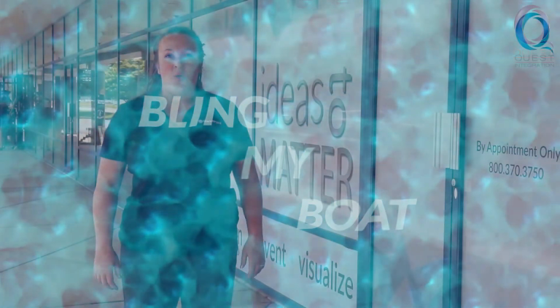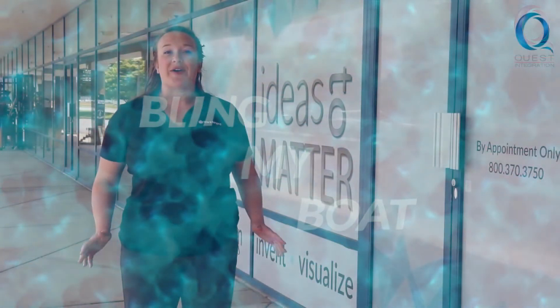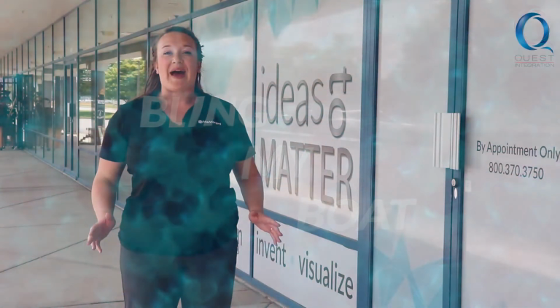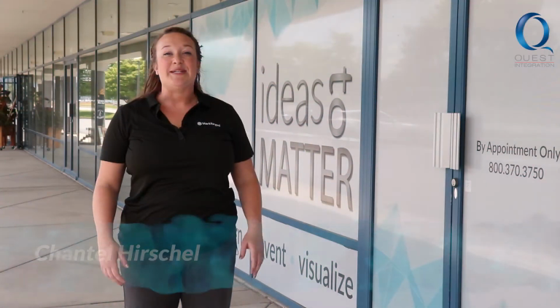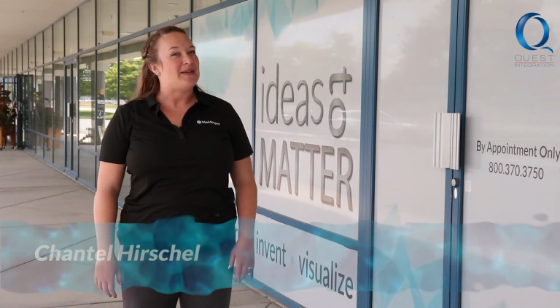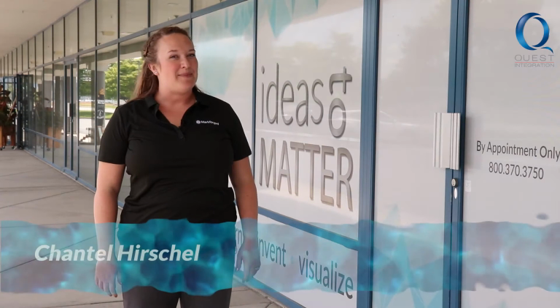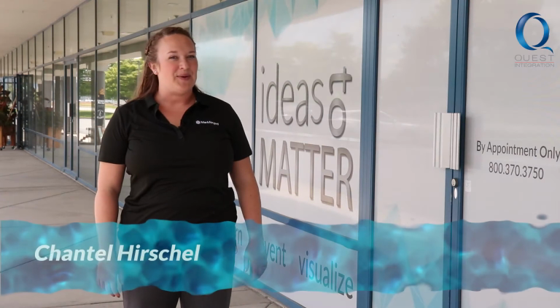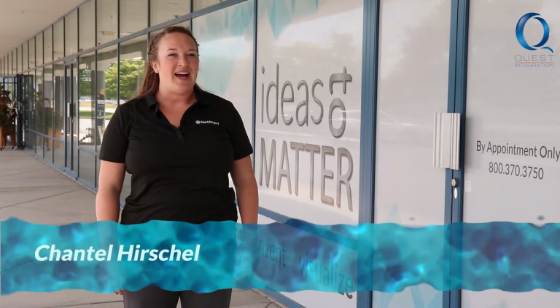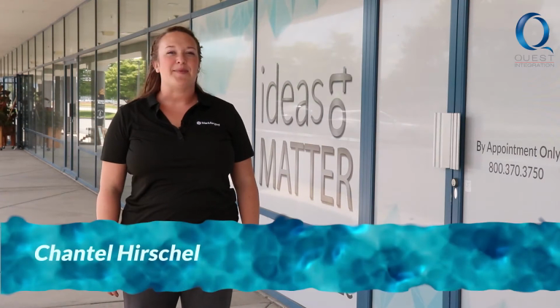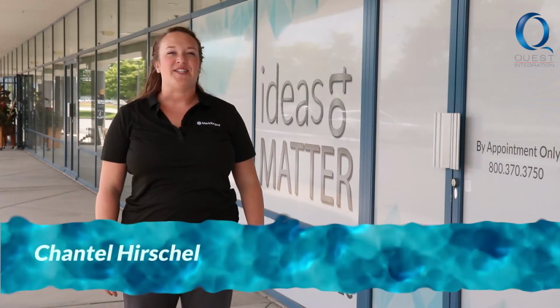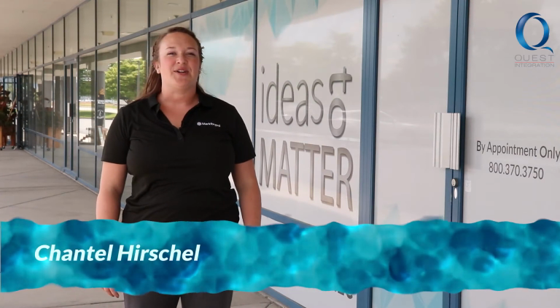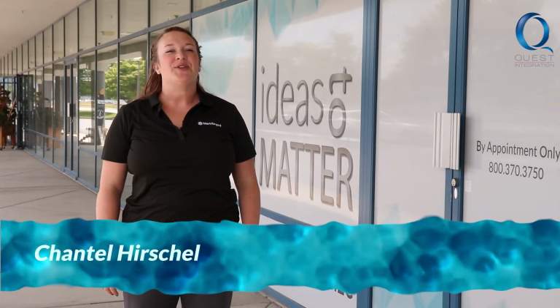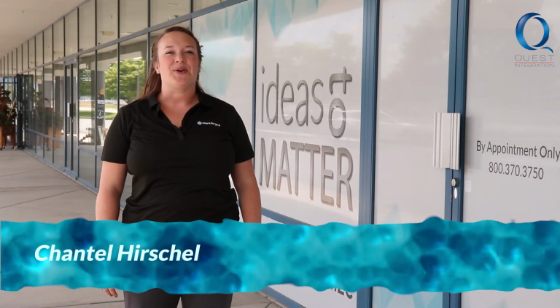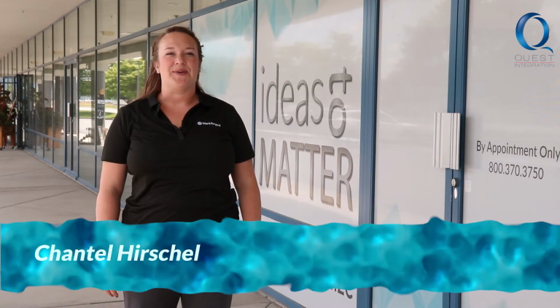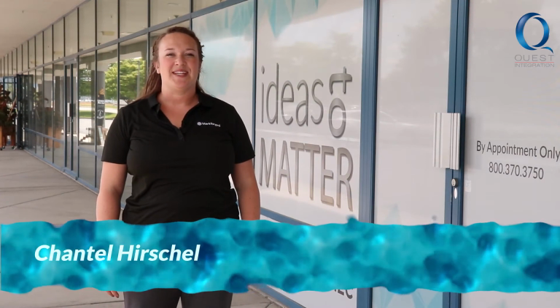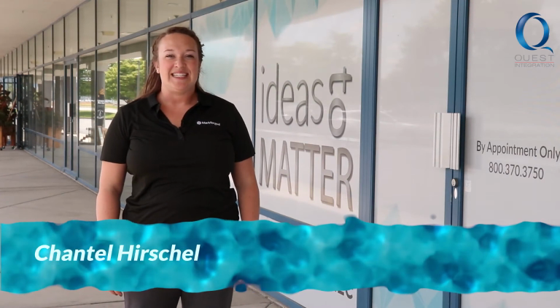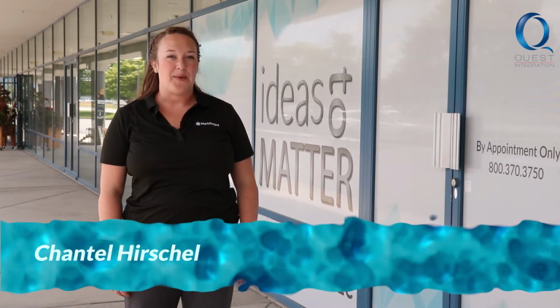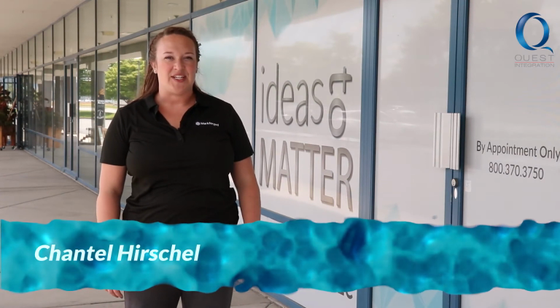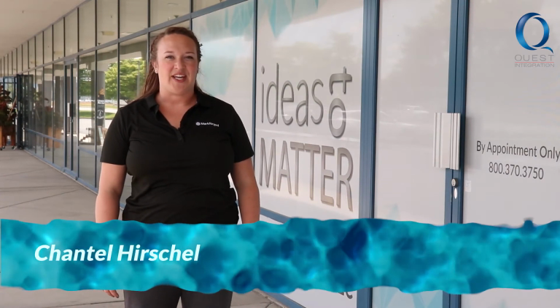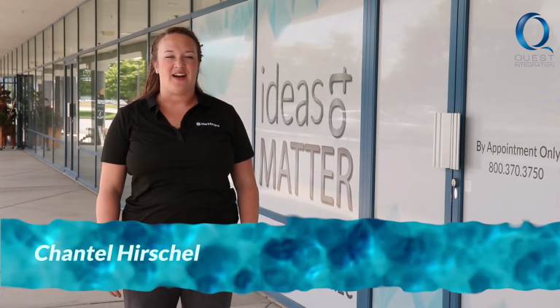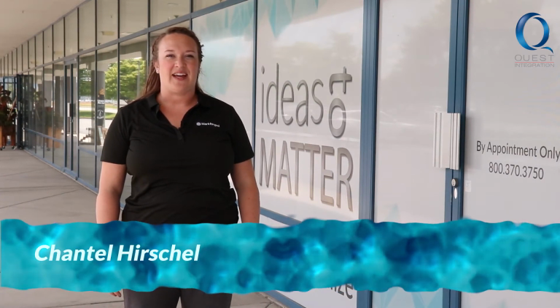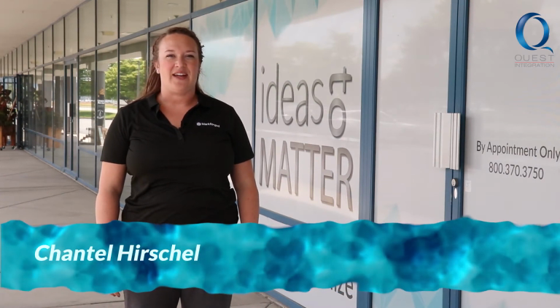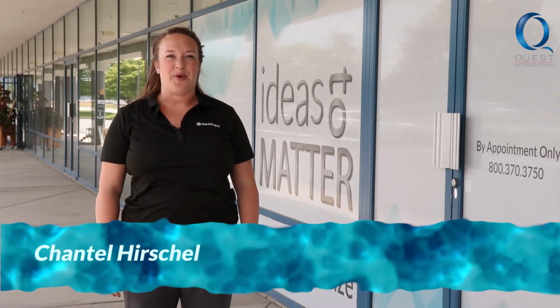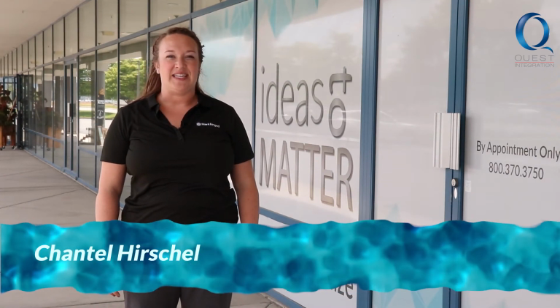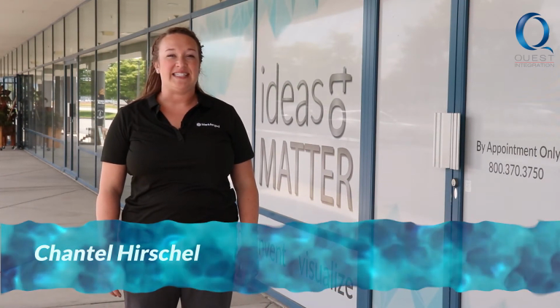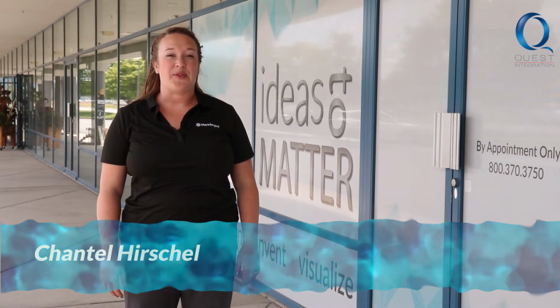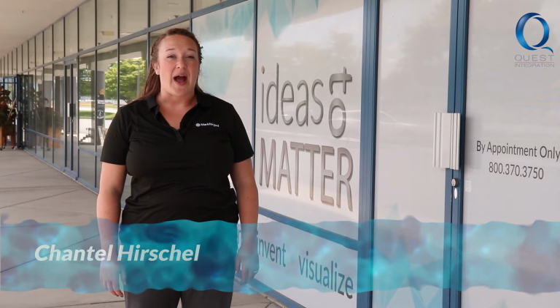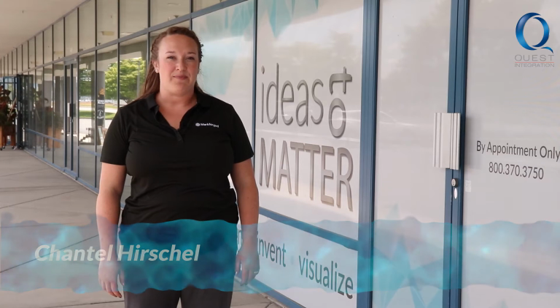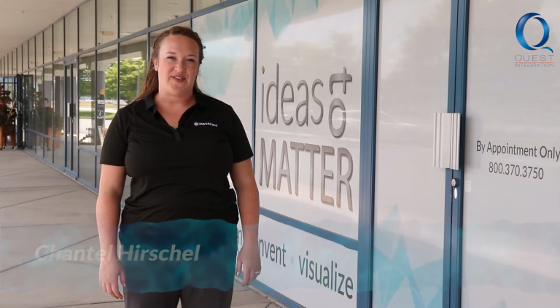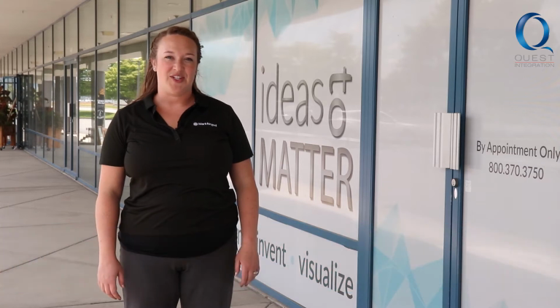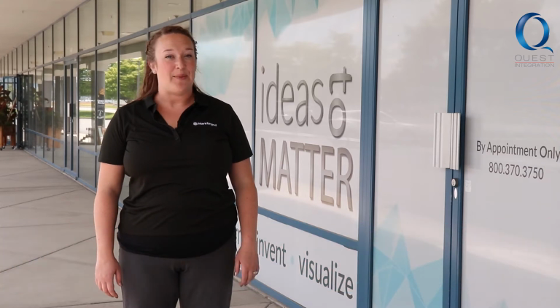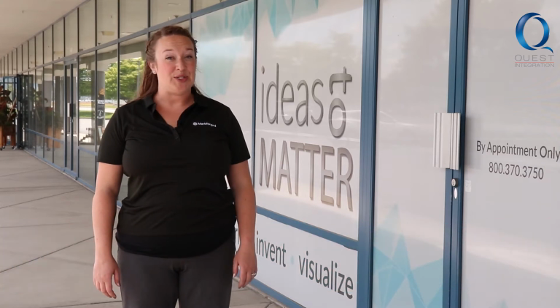Welcome back to Bling My Boat. I'm Chantel Herschel, your host. Today we're going to check in on Garrett and Brandon to see where they're at with modification number two.